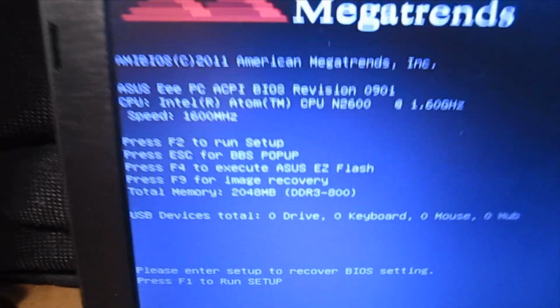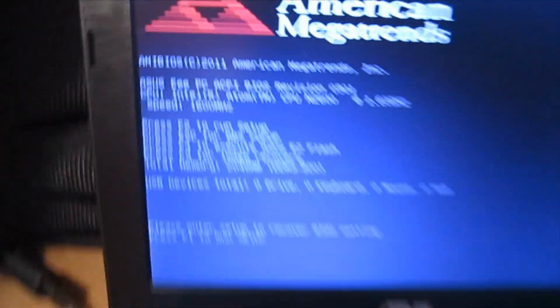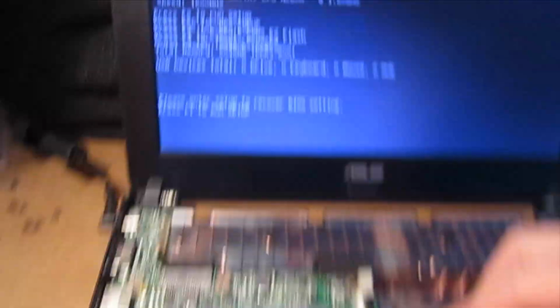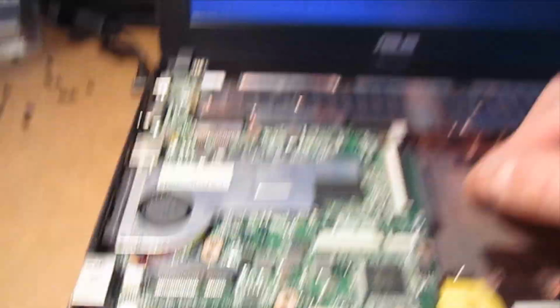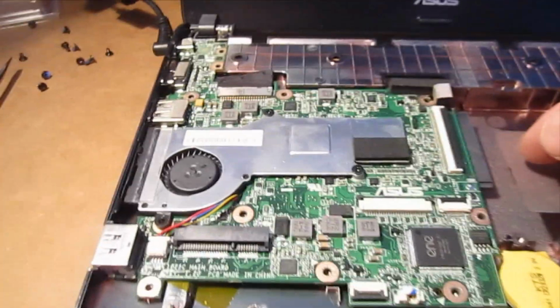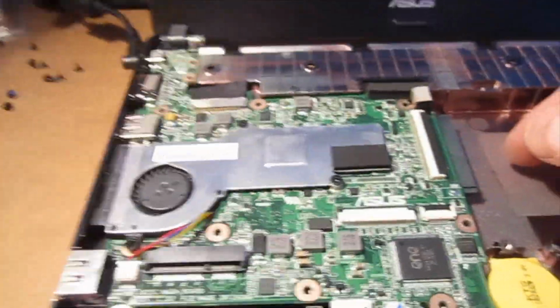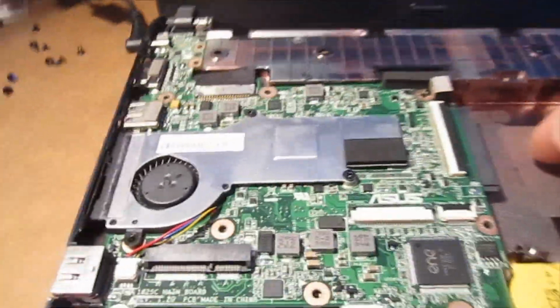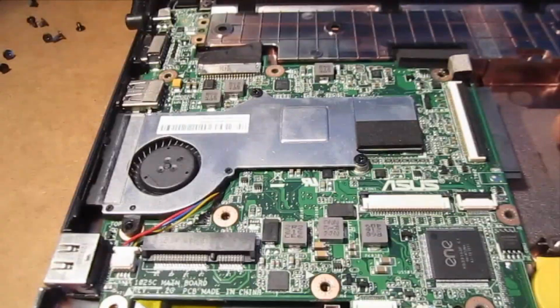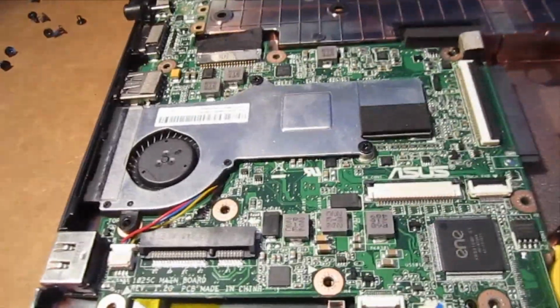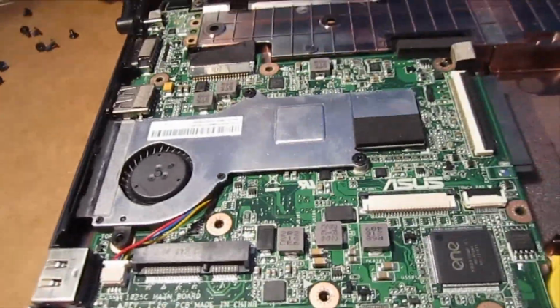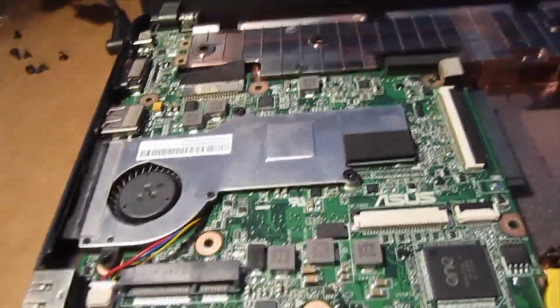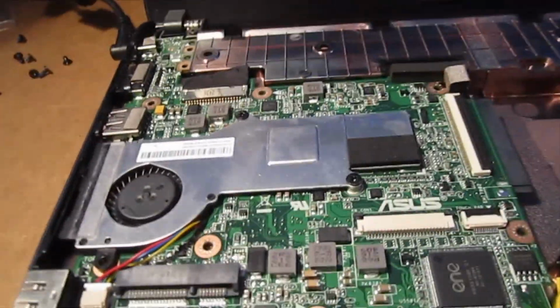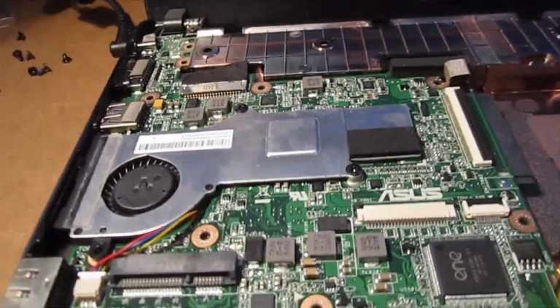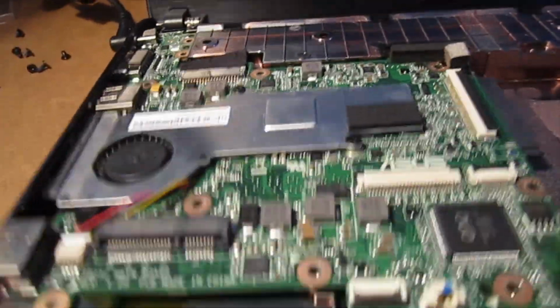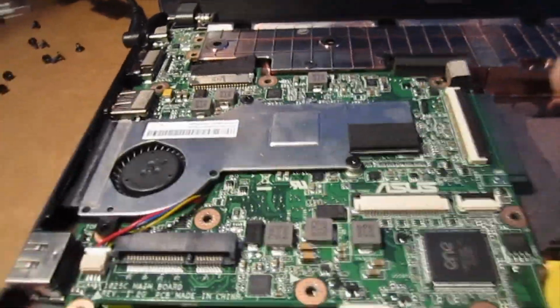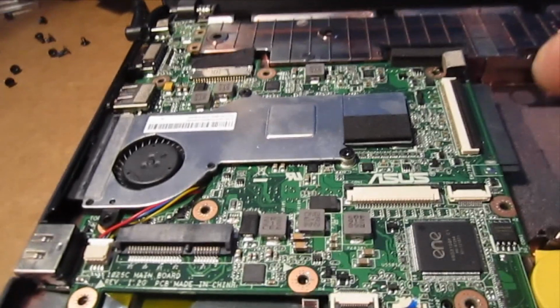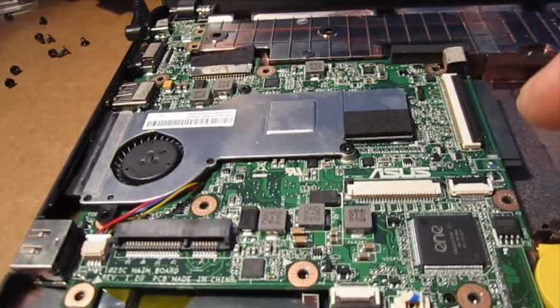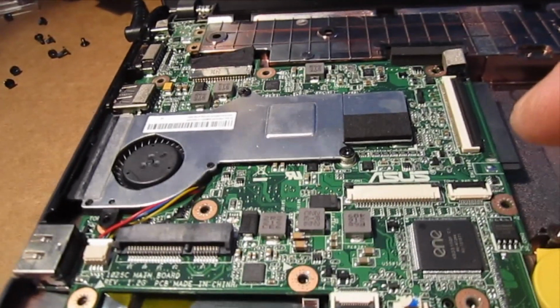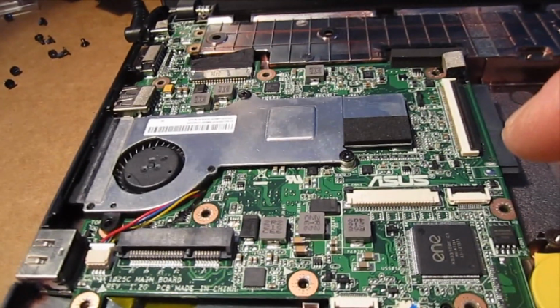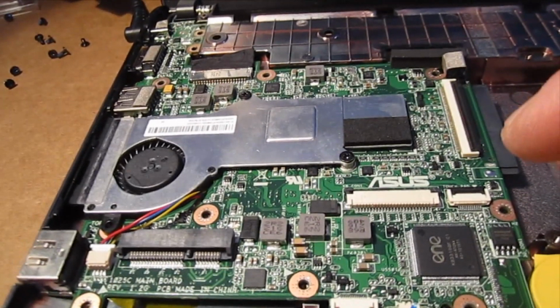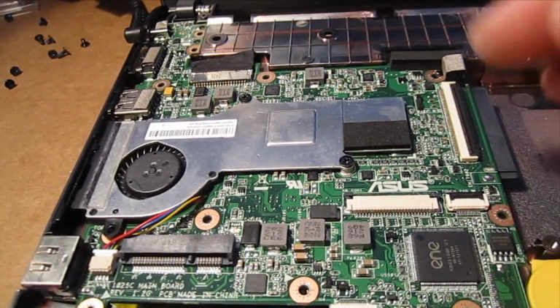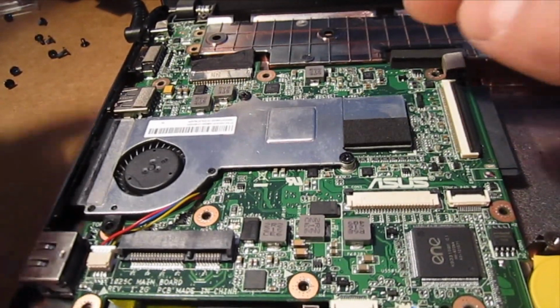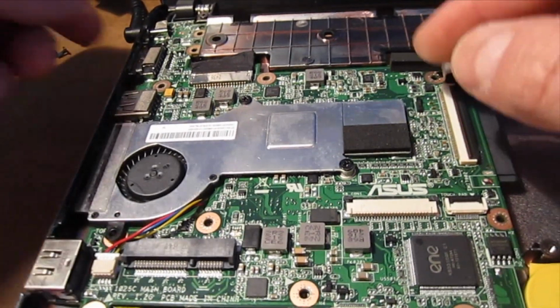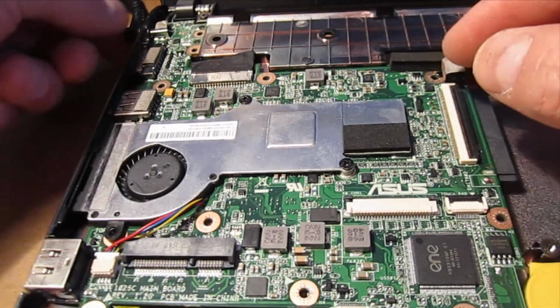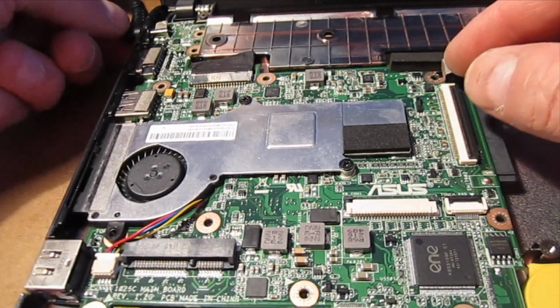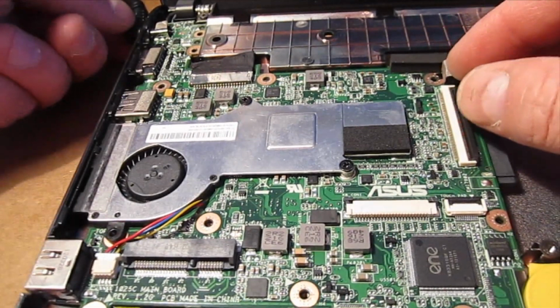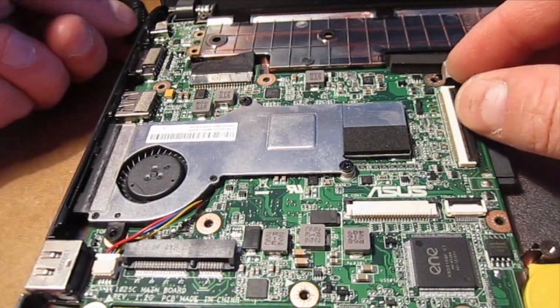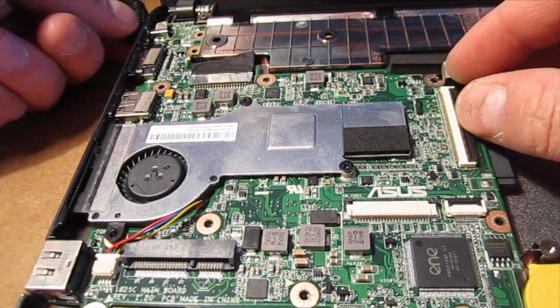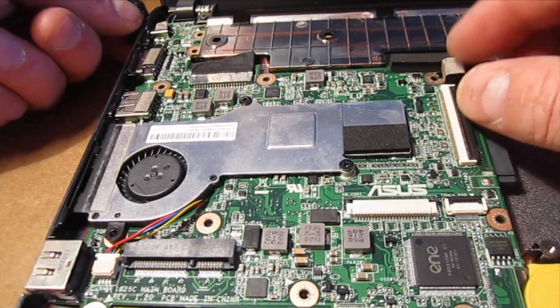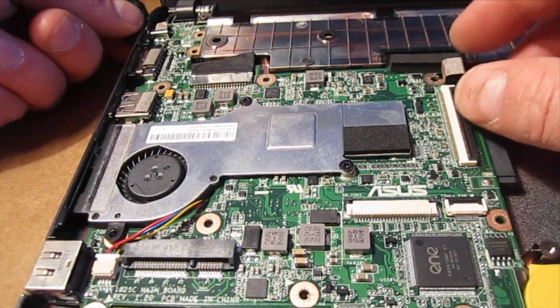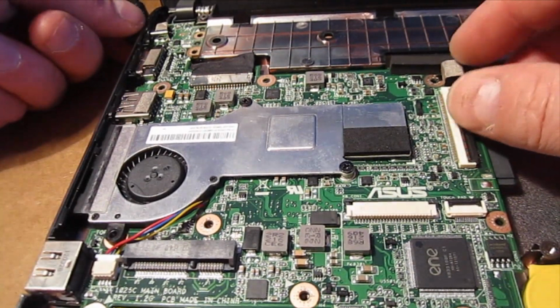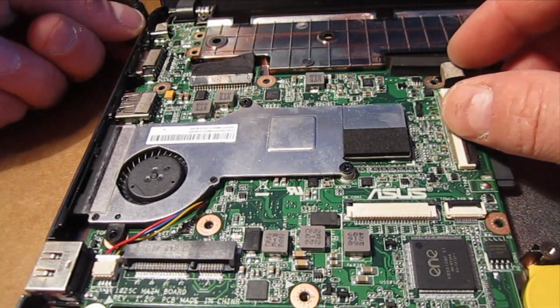2048 as opposed to 1024. I'm just going to go ahead and unplug that.